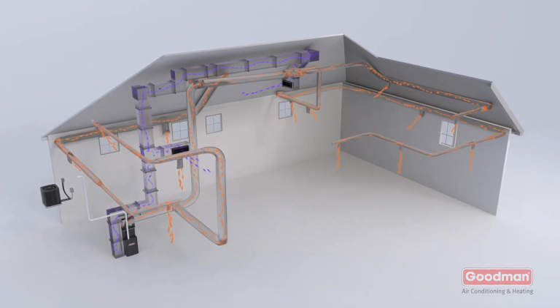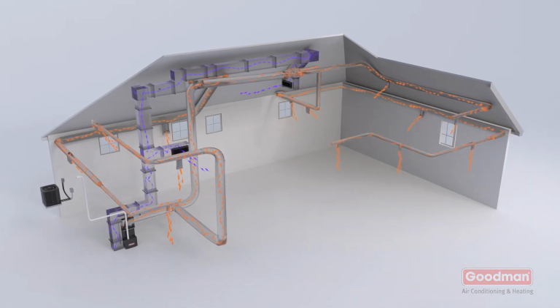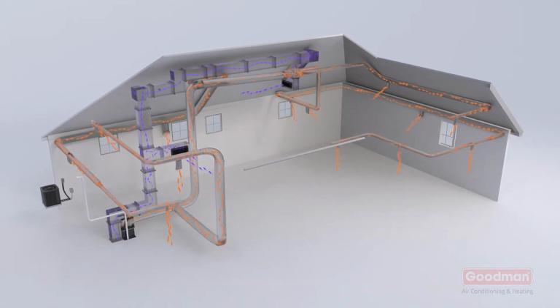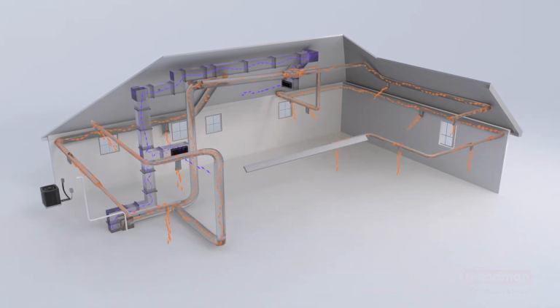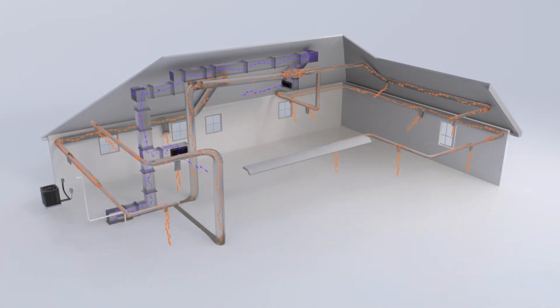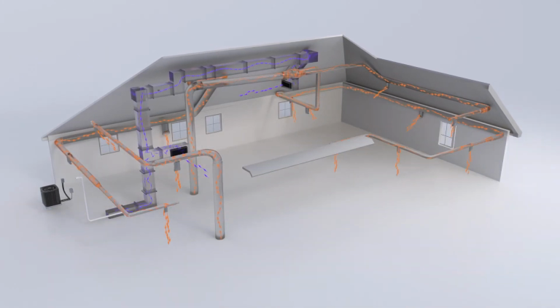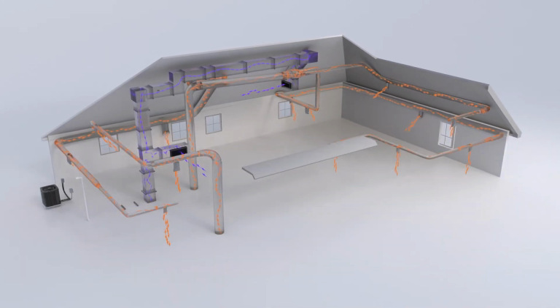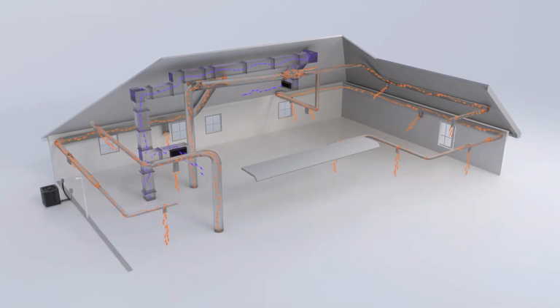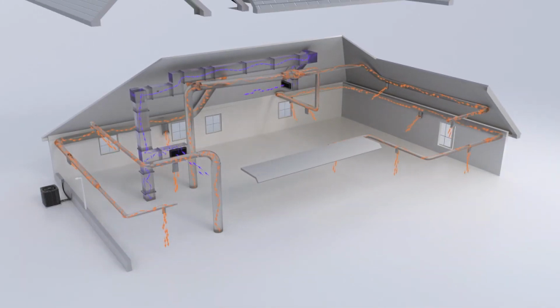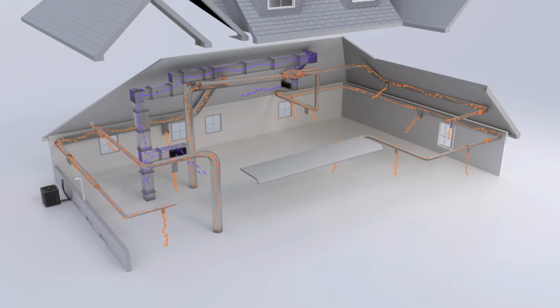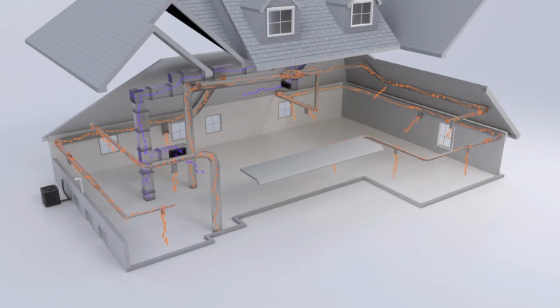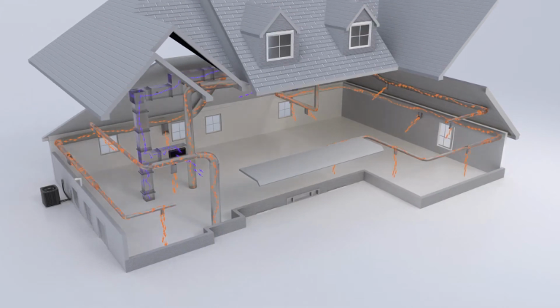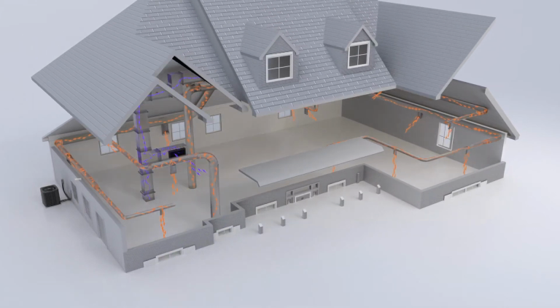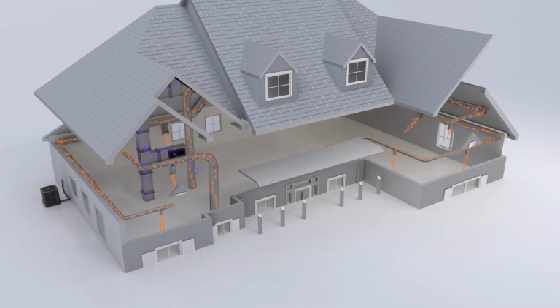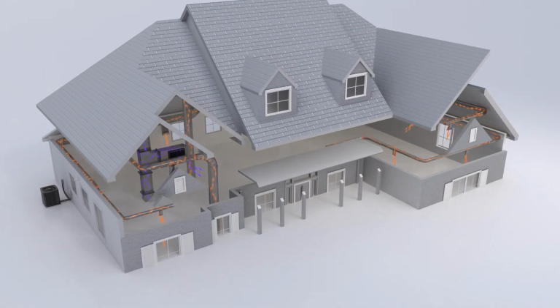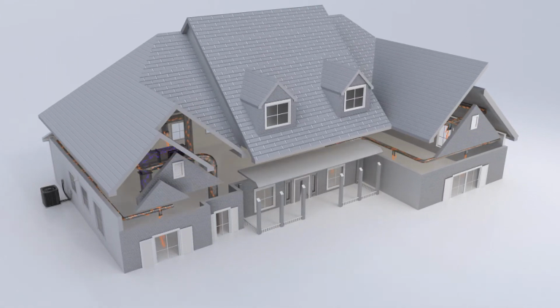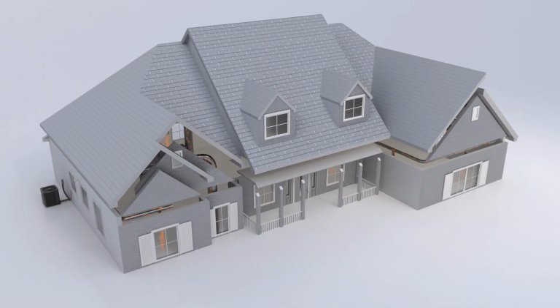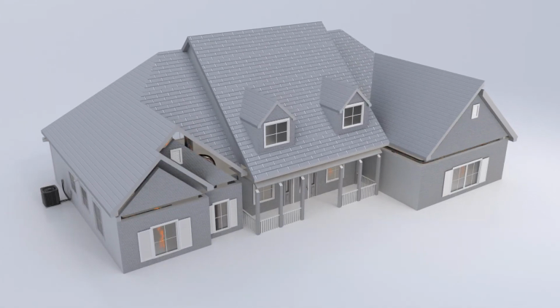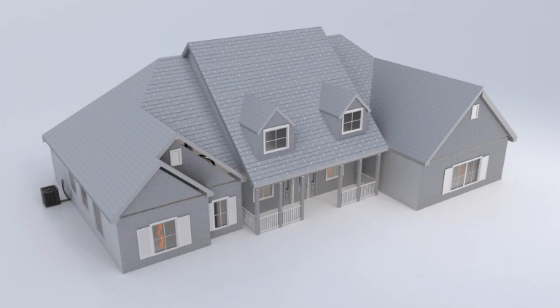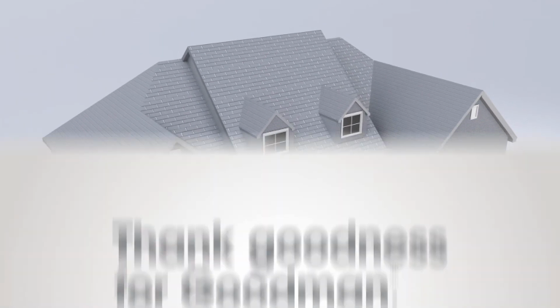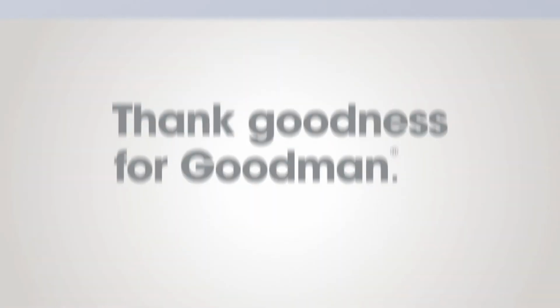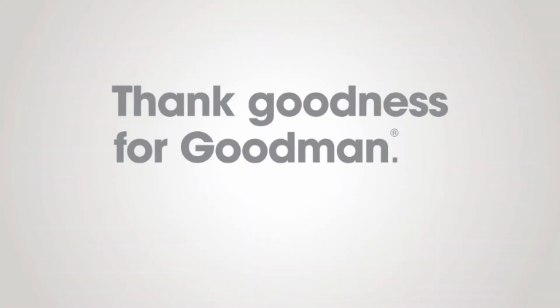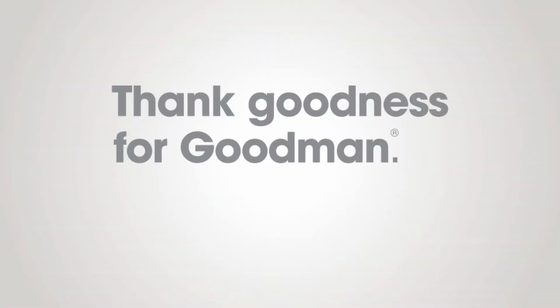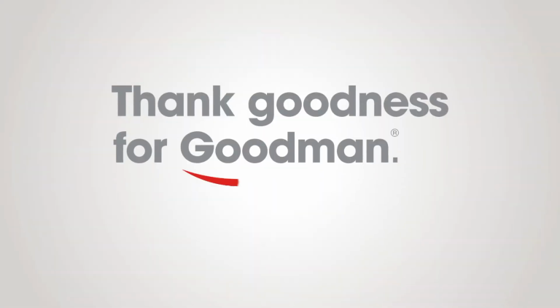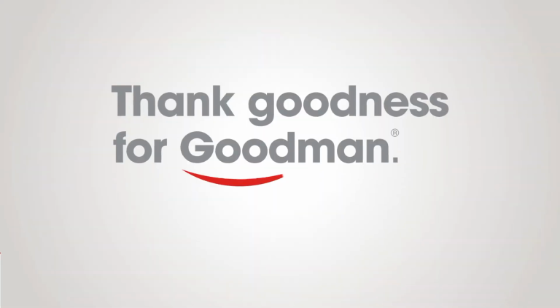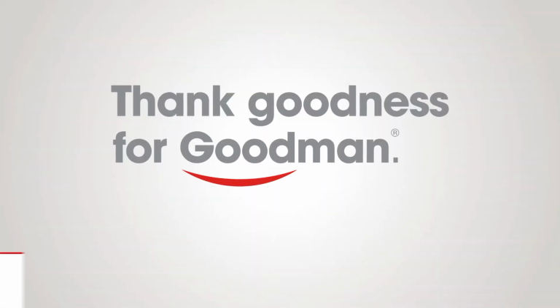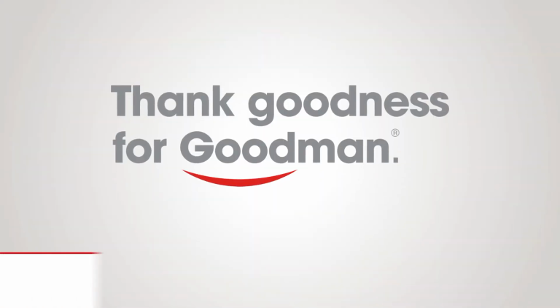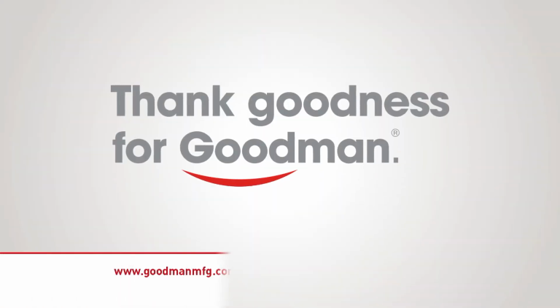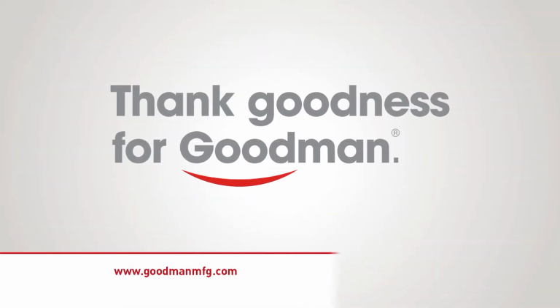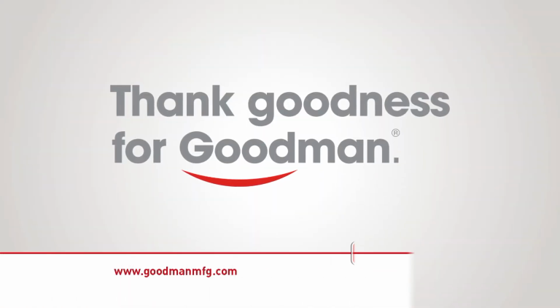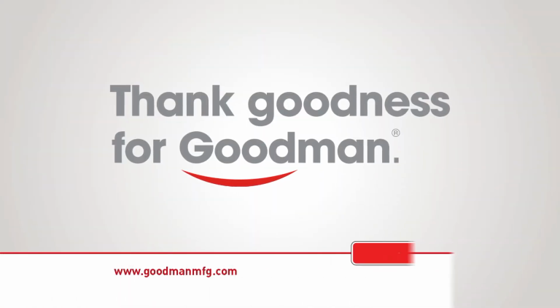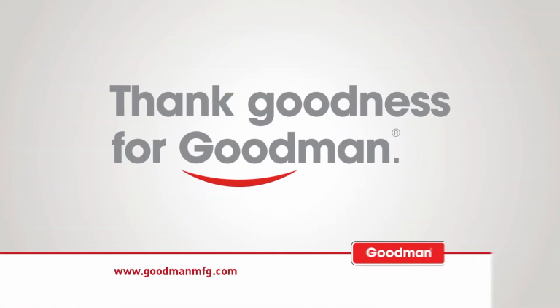And that's pretty much everything you need to know. Thank goodness for Goodman.